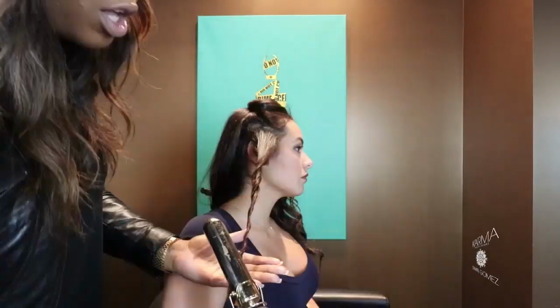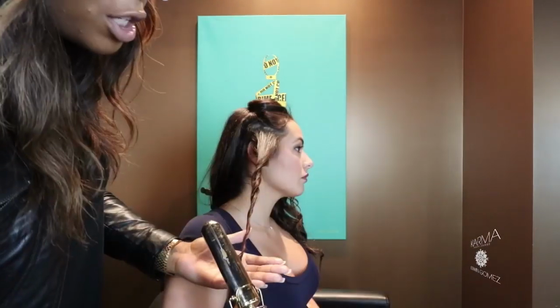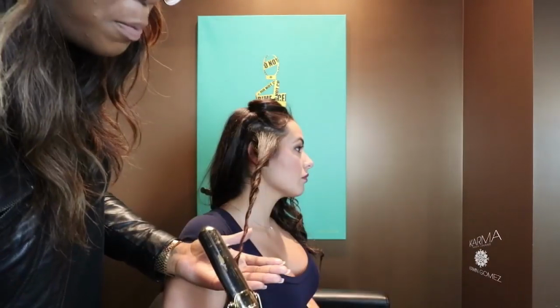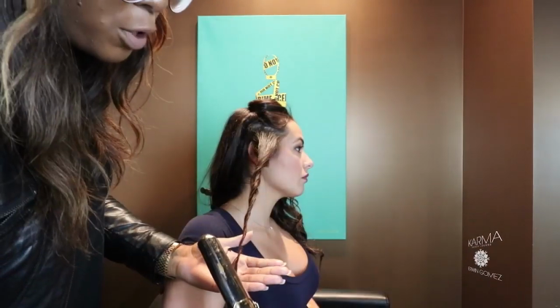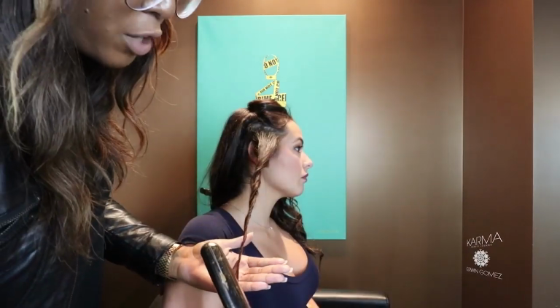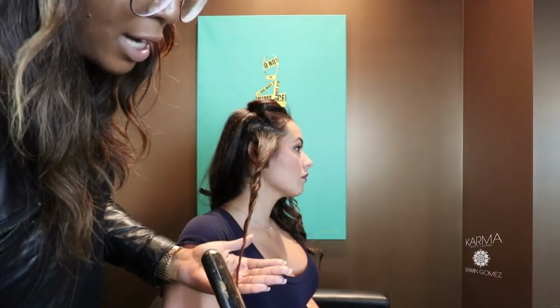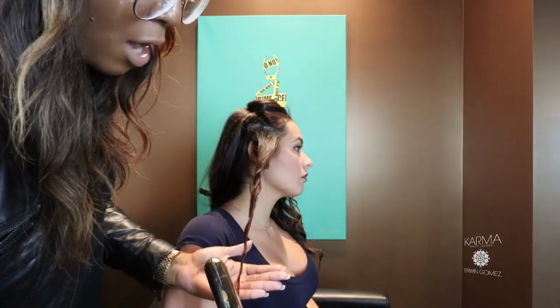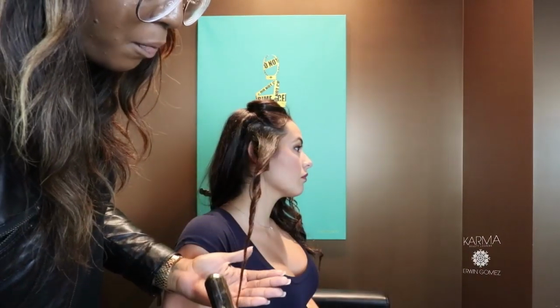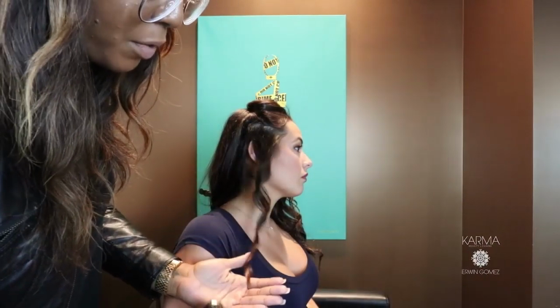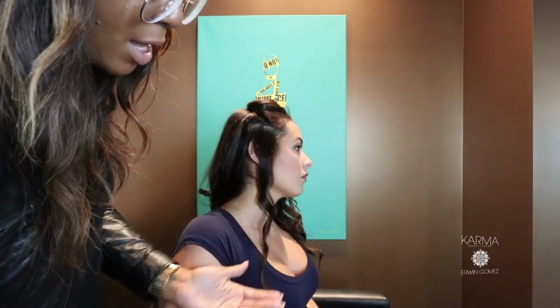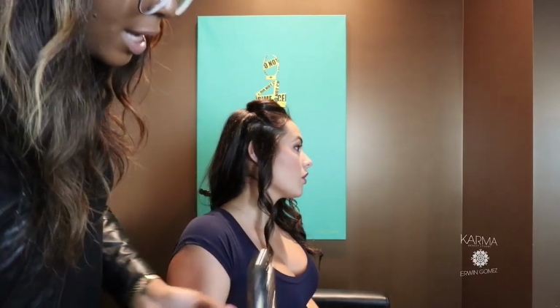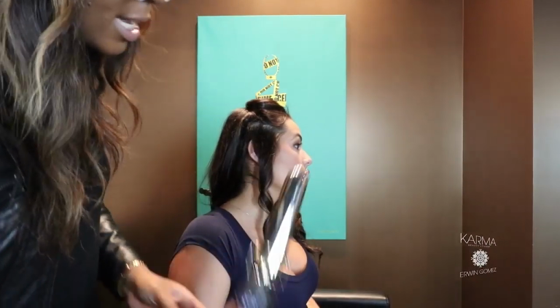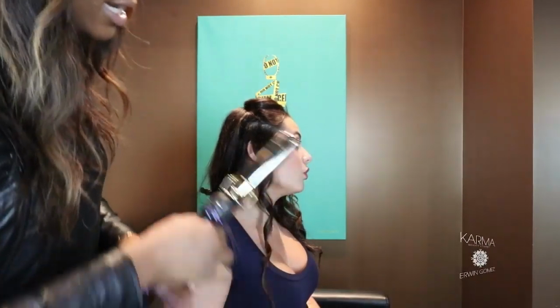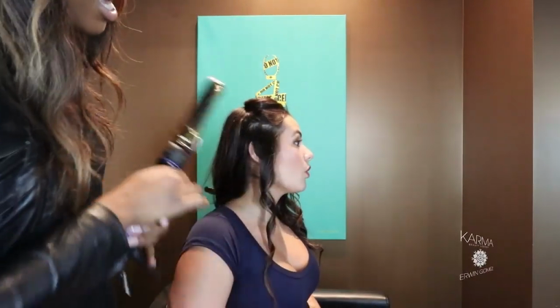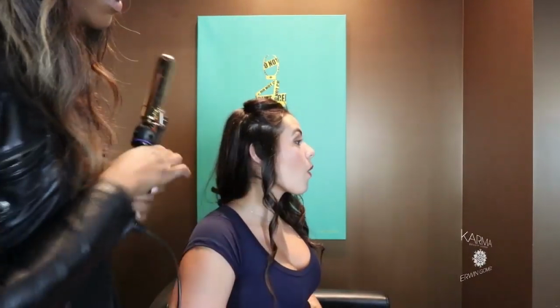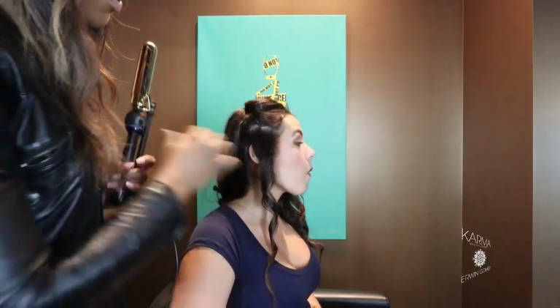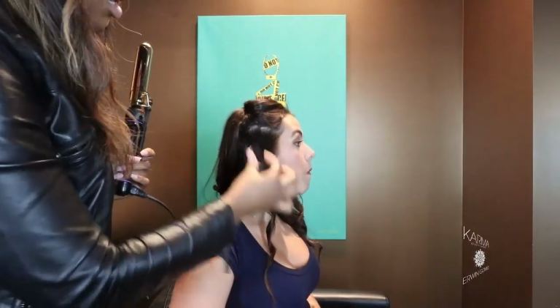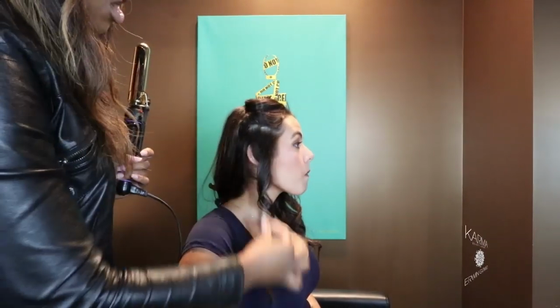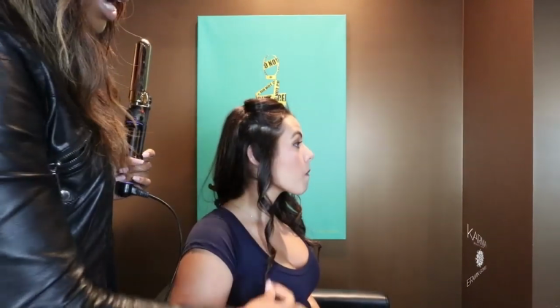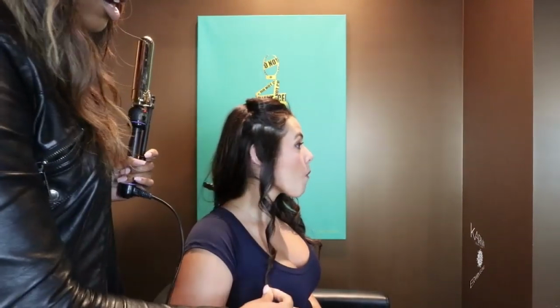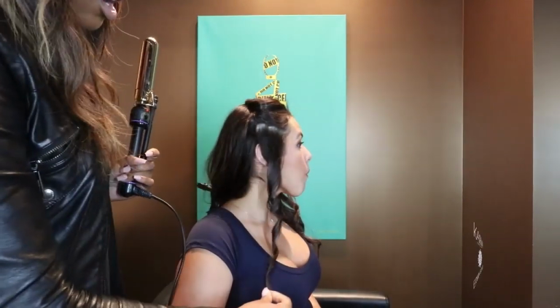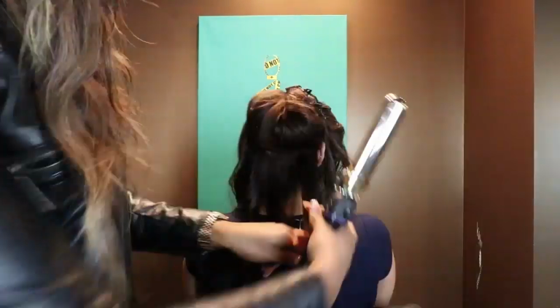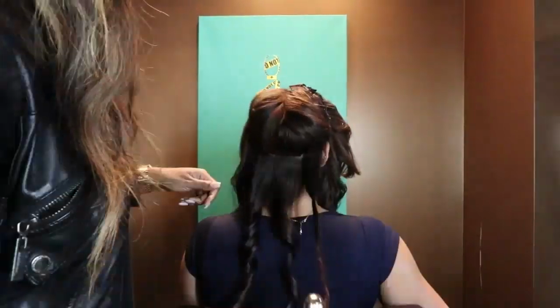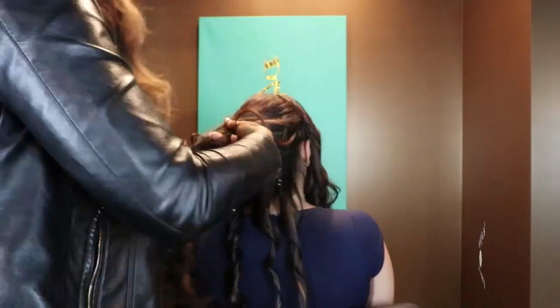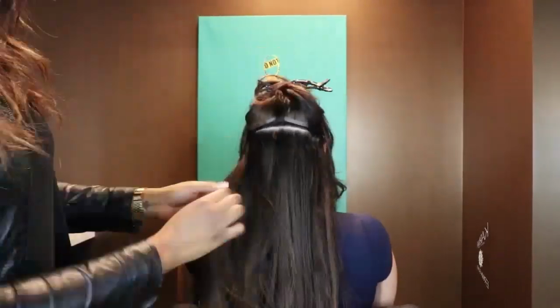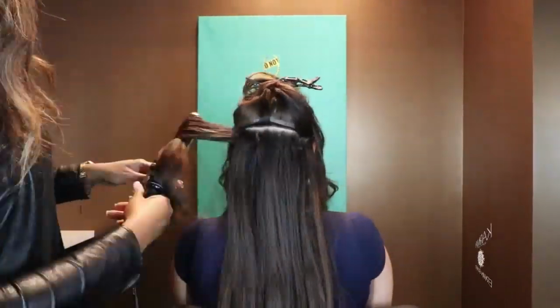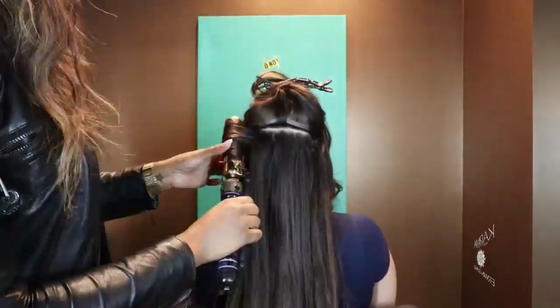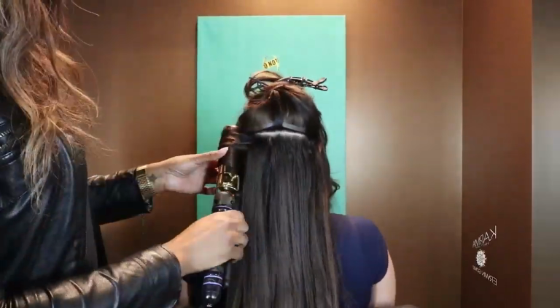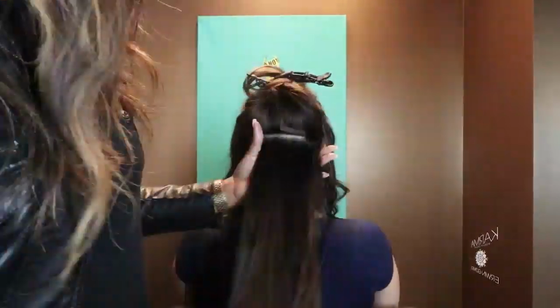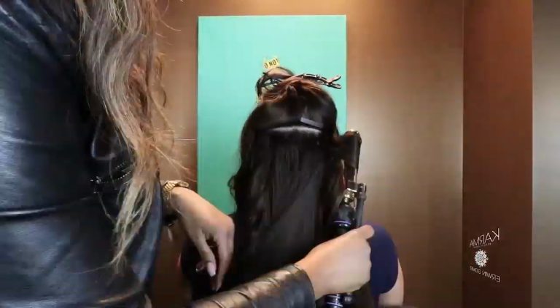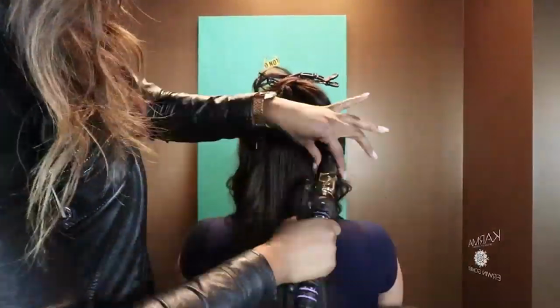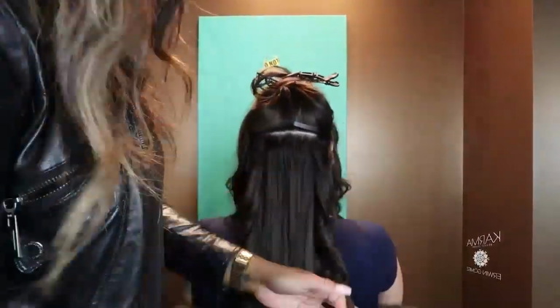Let's pull straight down because that's gonna help to elongate your curl. We're just gonna curl and go.